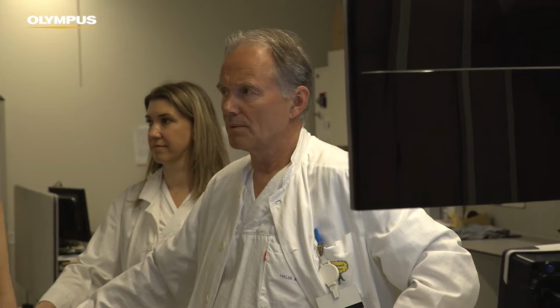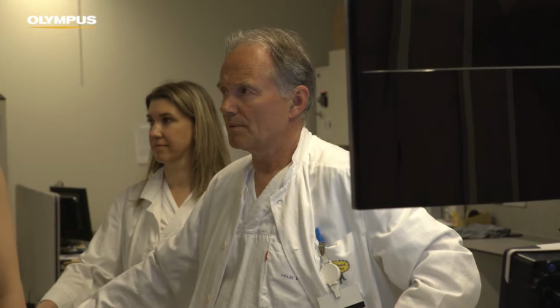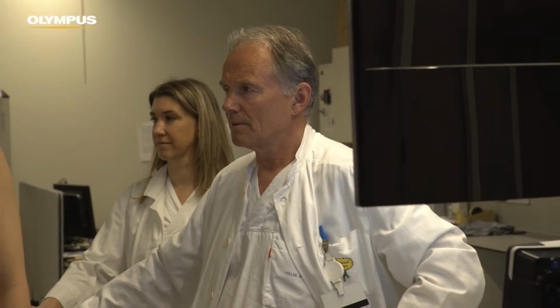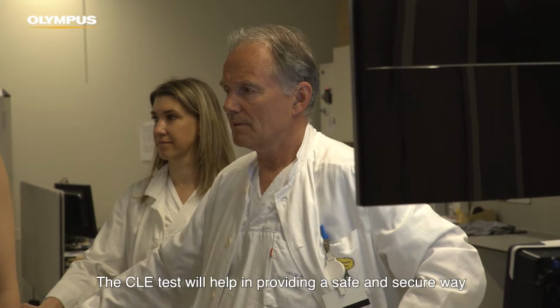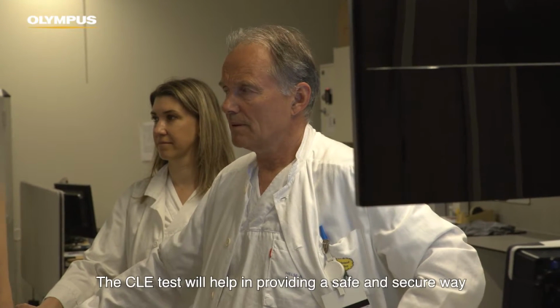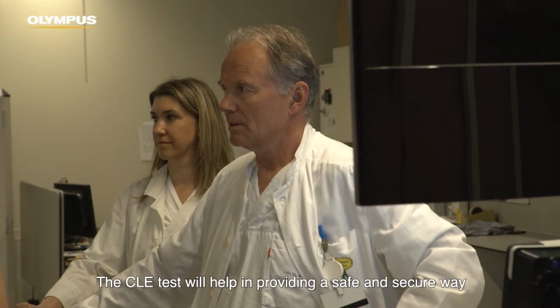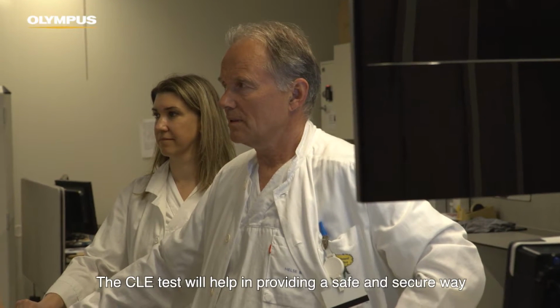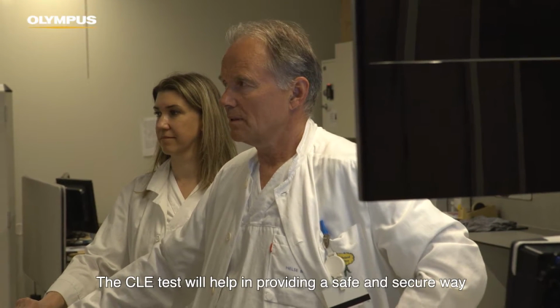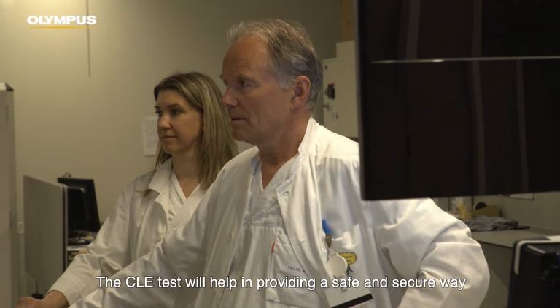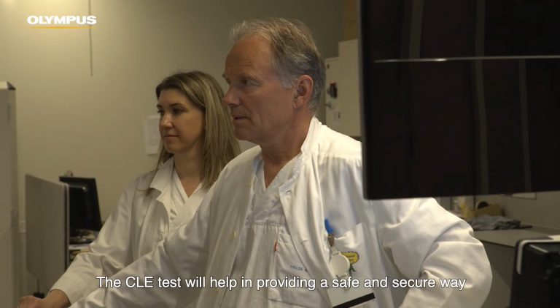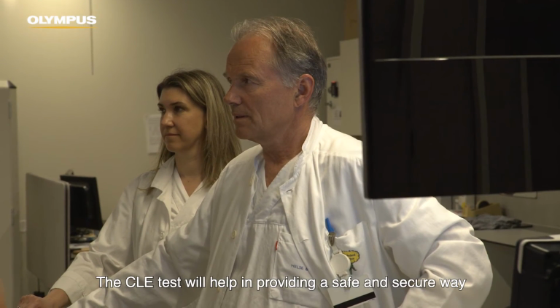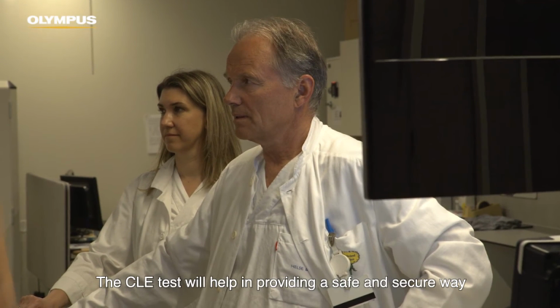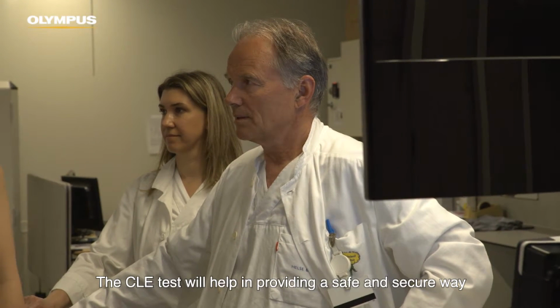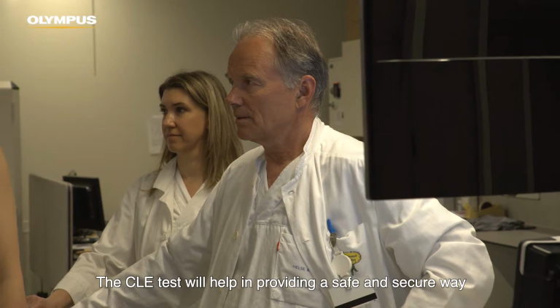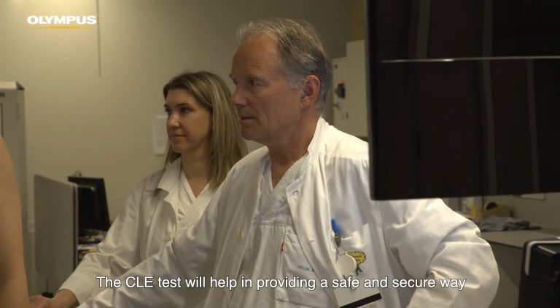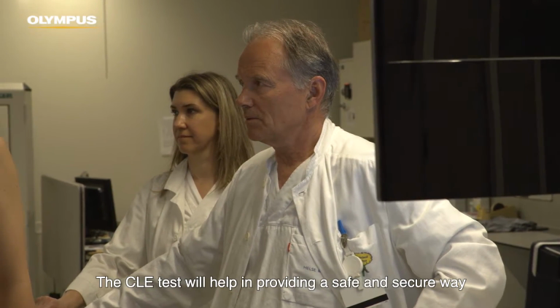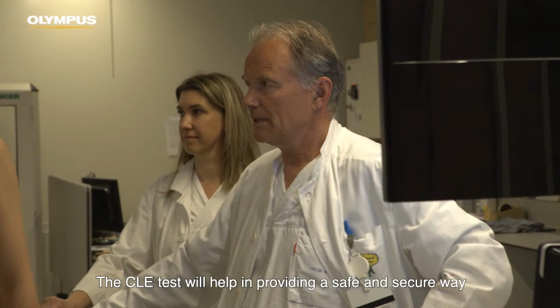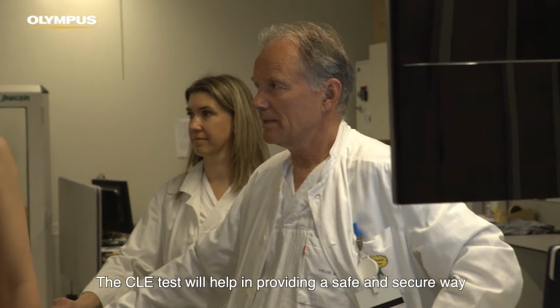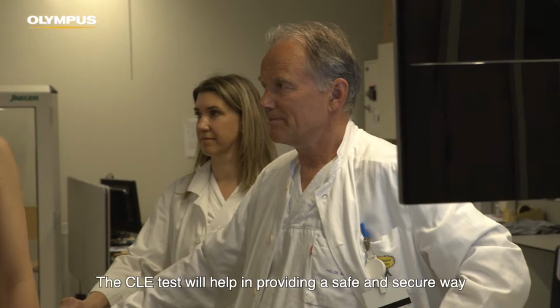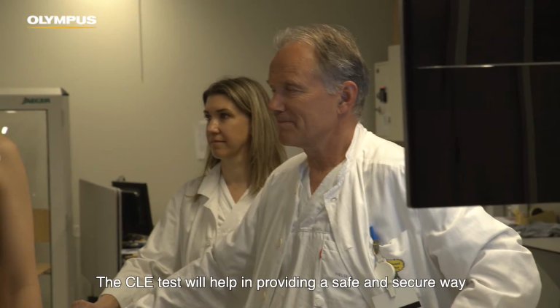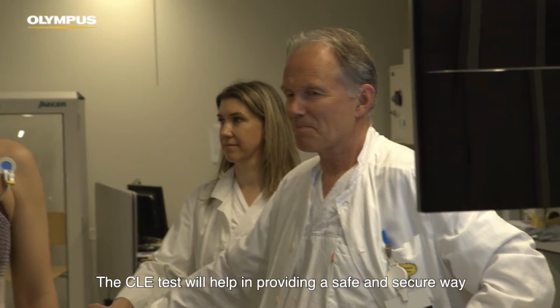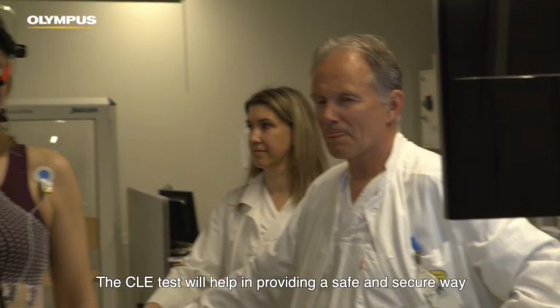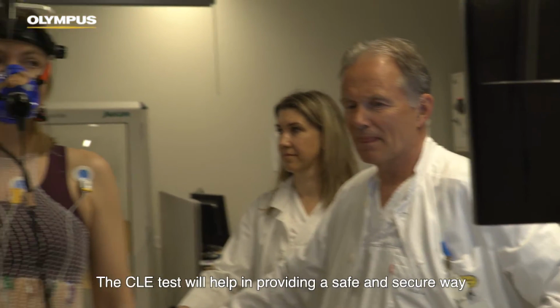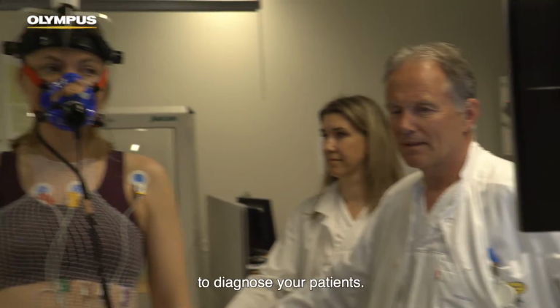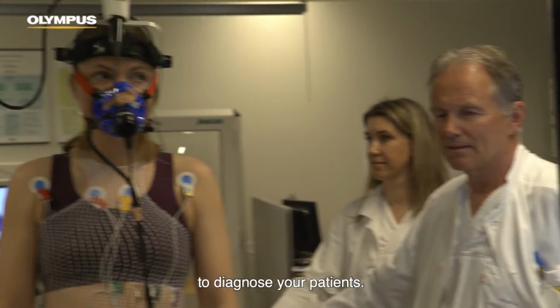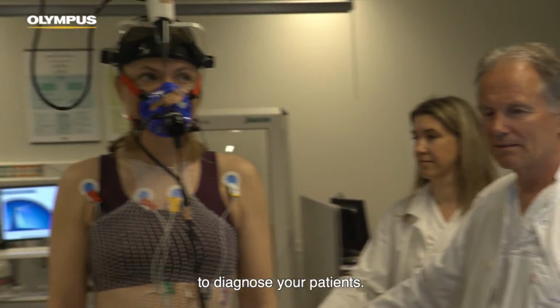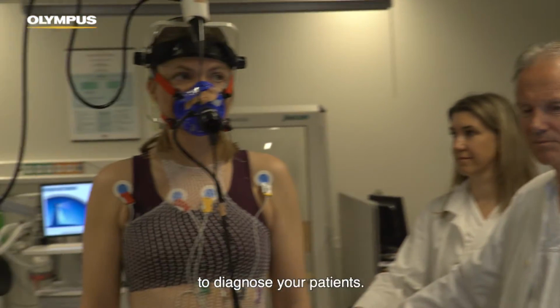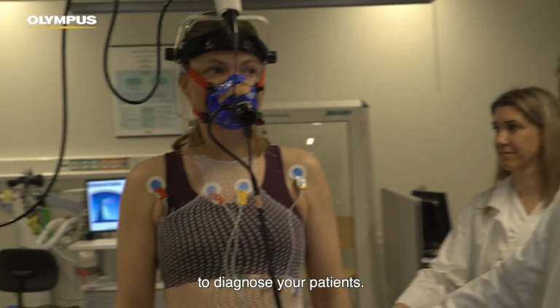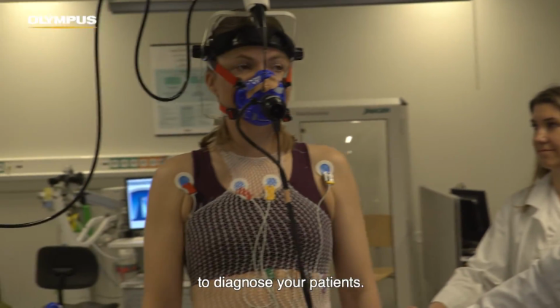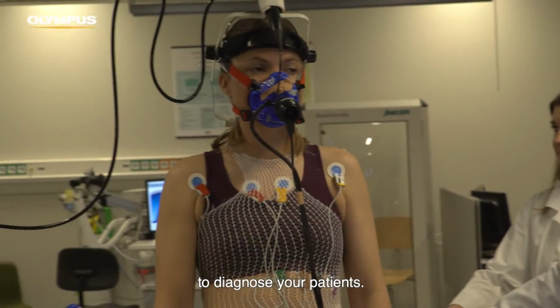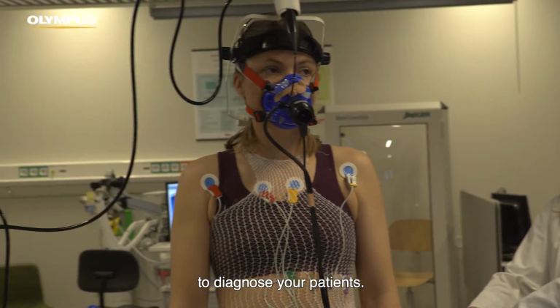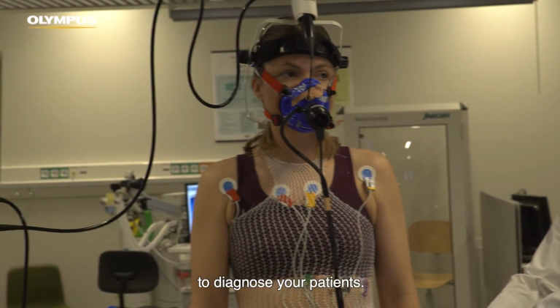The CLE test will help in providing a safe and secure way to diagnose your patients.